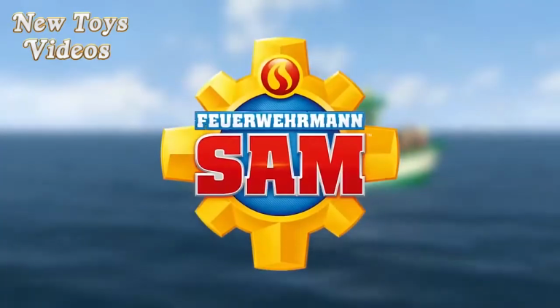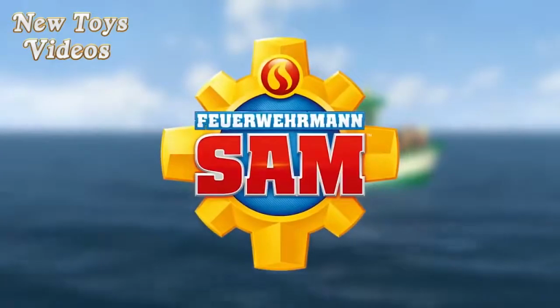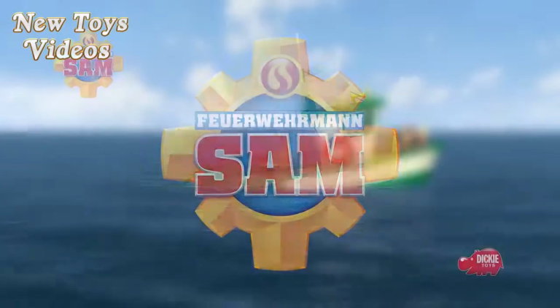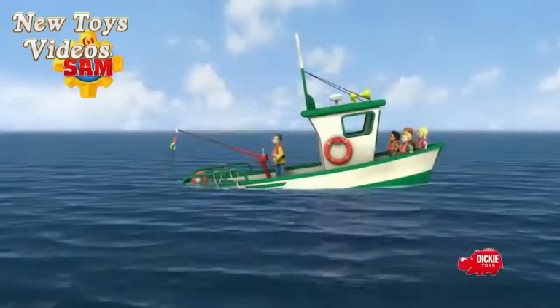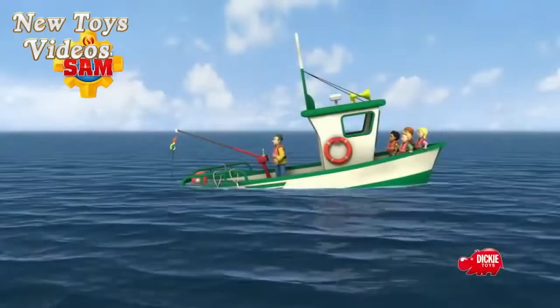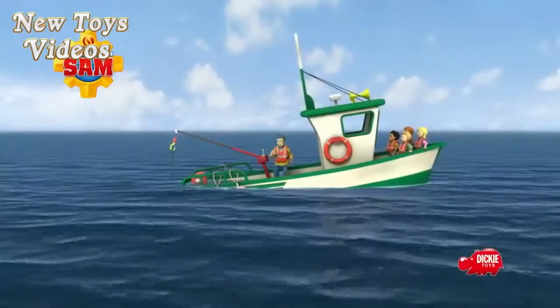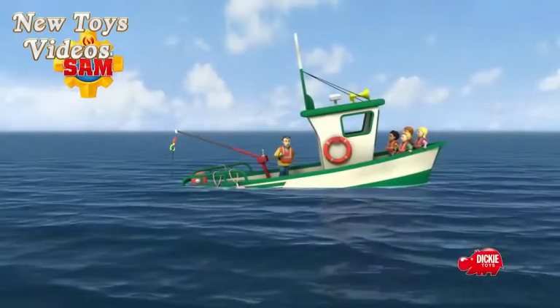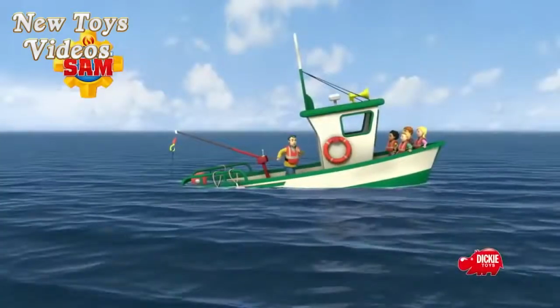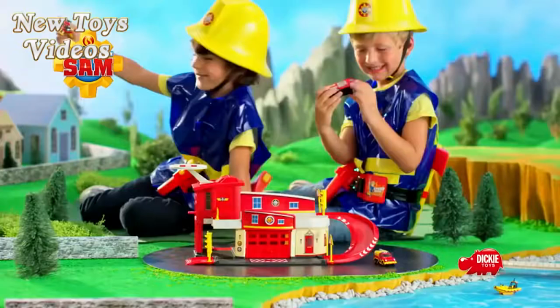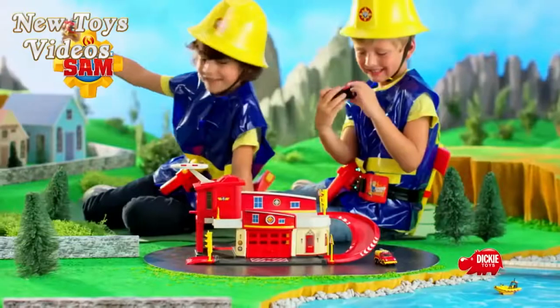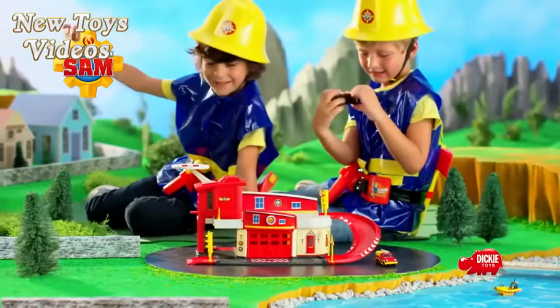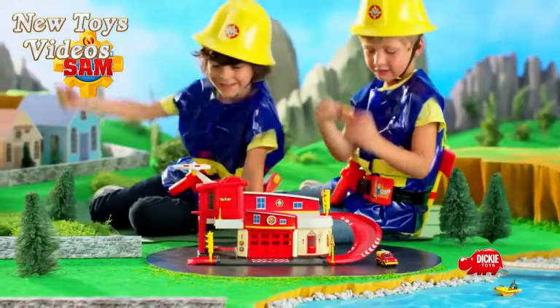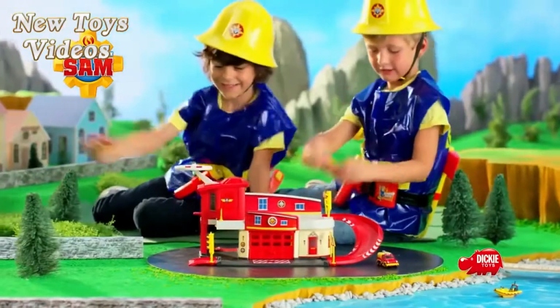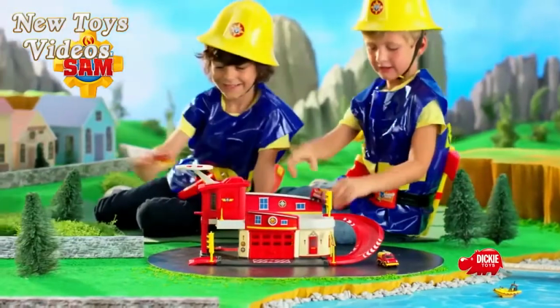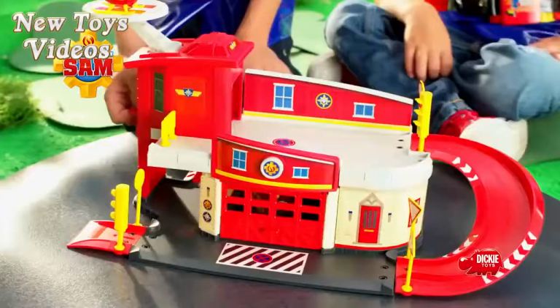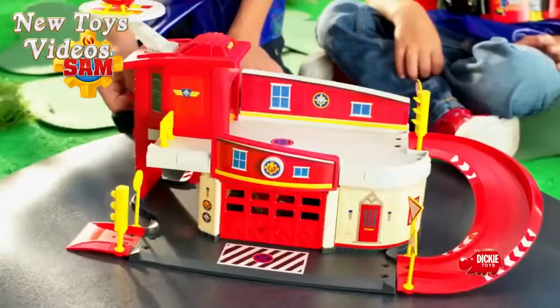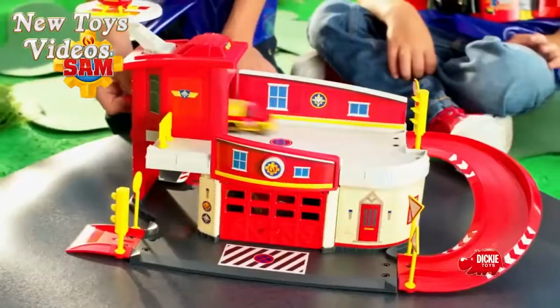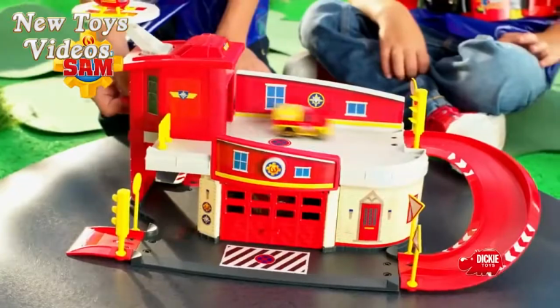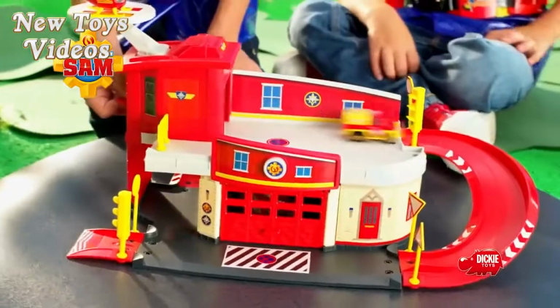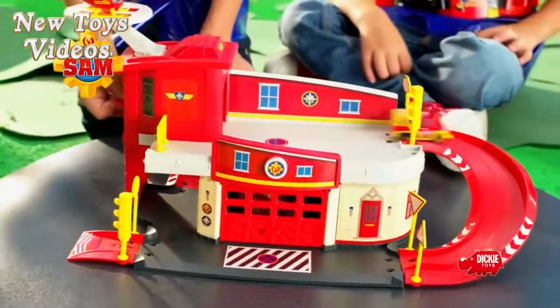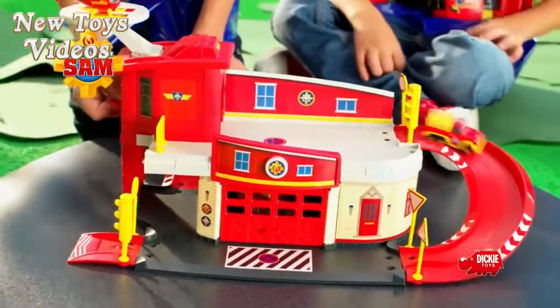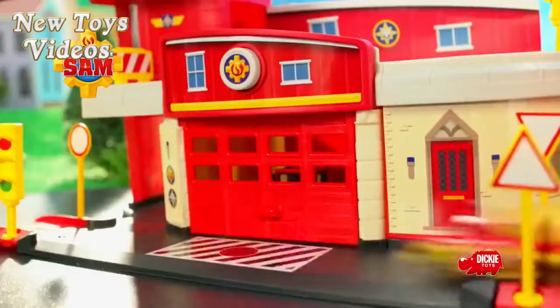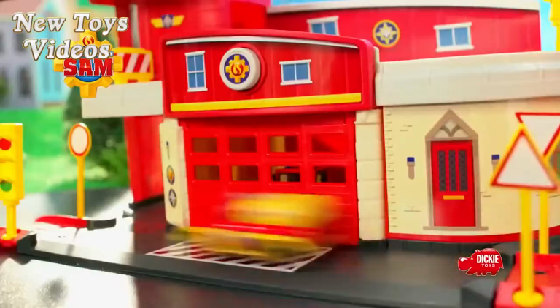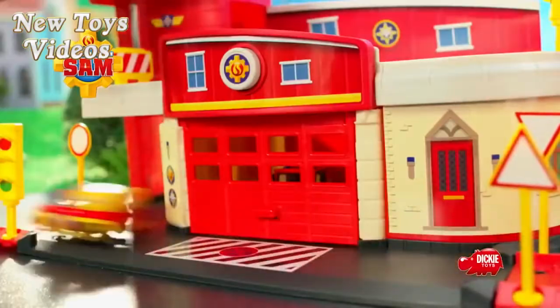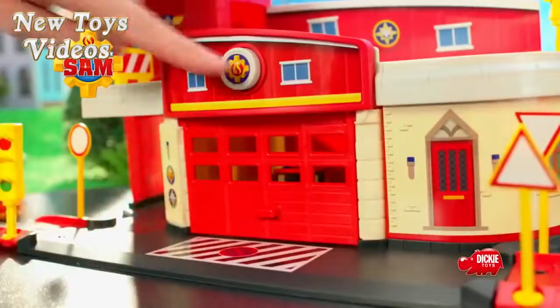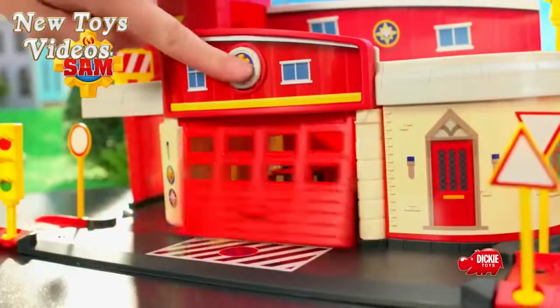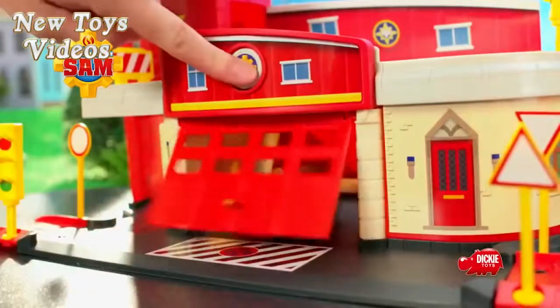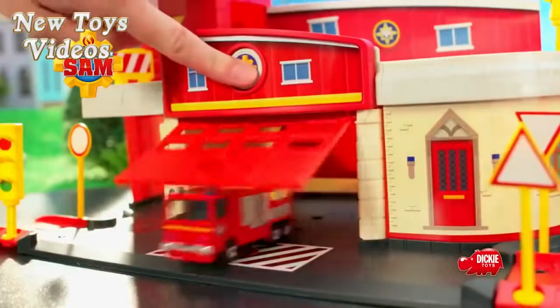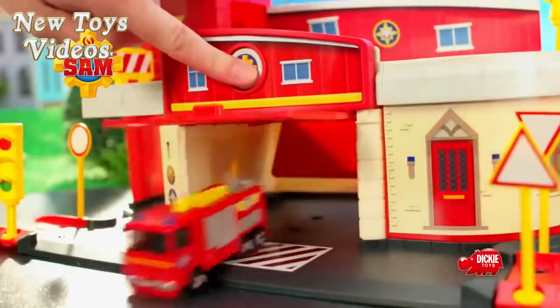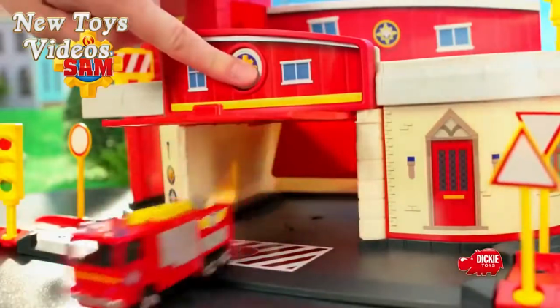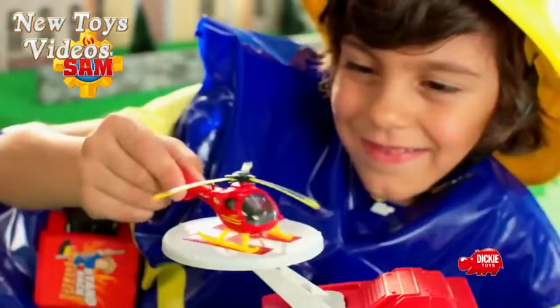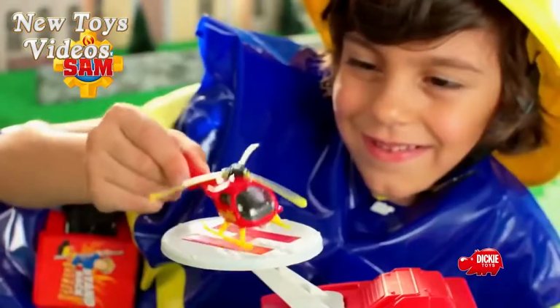Feuerwehrmann Sam — Charlies Boot ist in Seenot. Alarm auf der Feuerwache, und los geht's zum Einsatz.